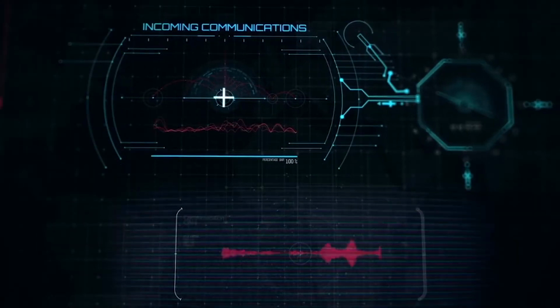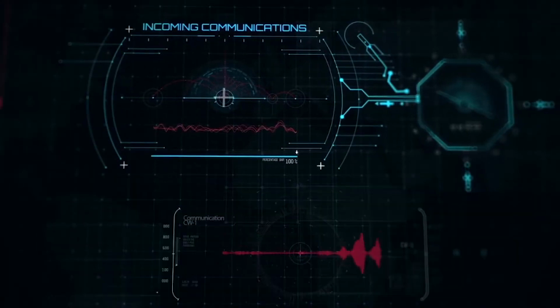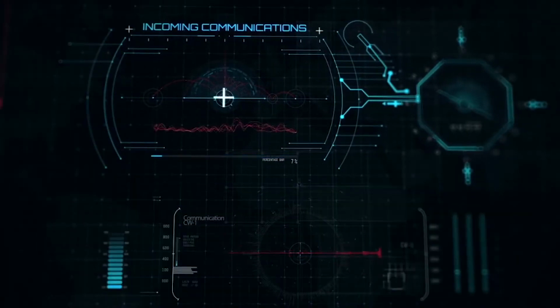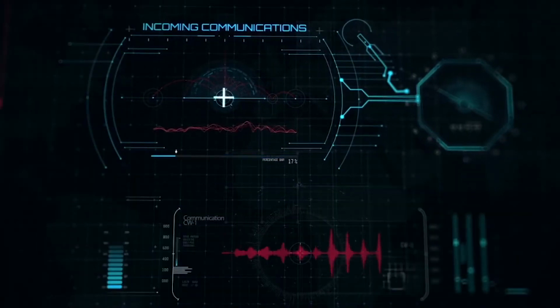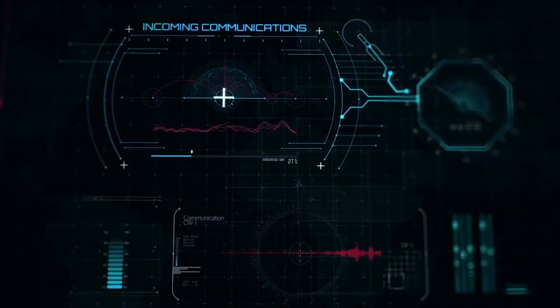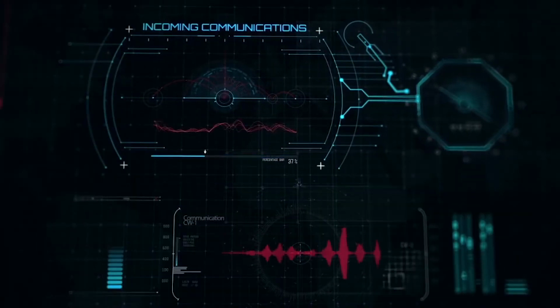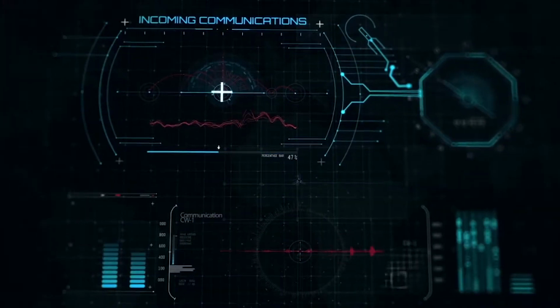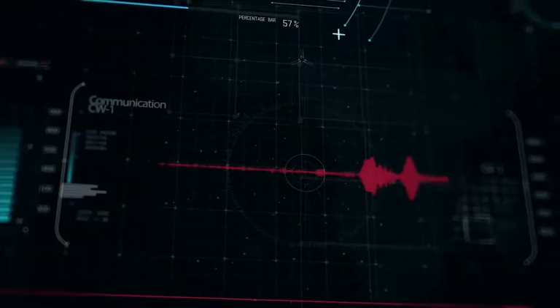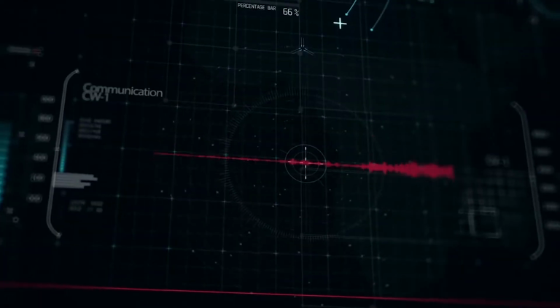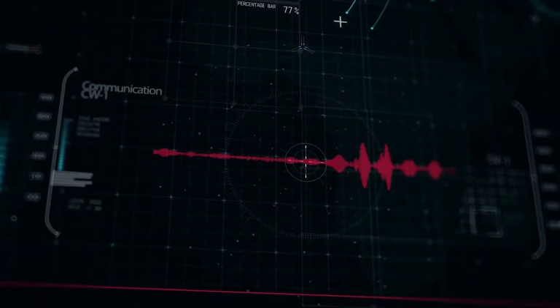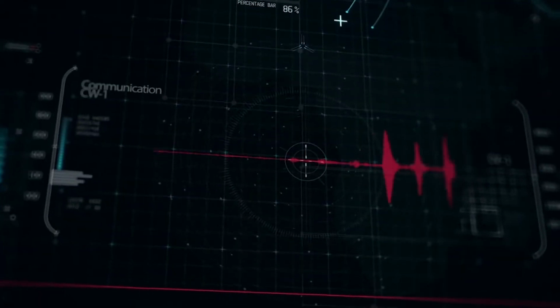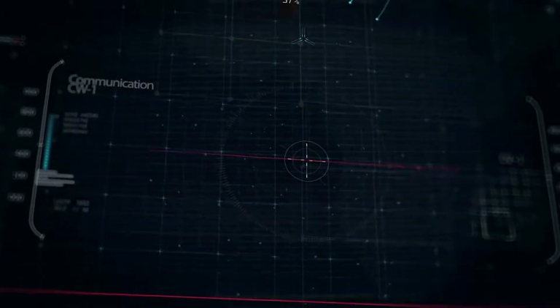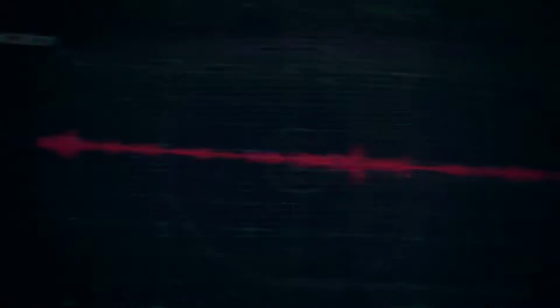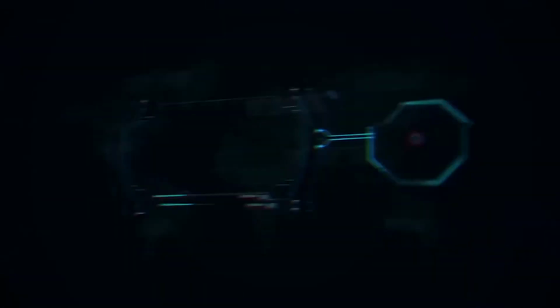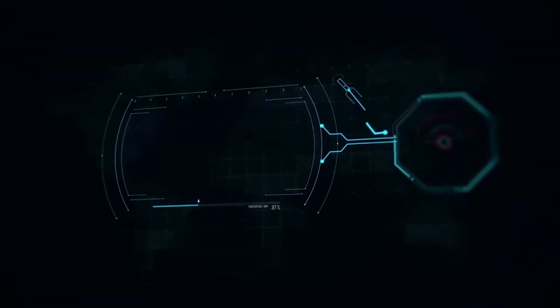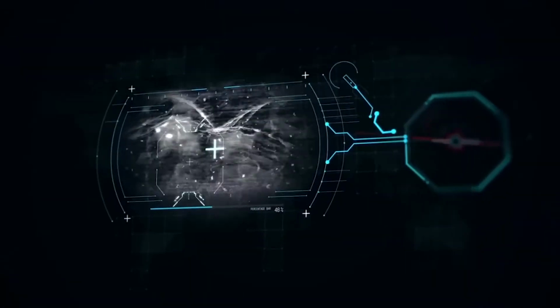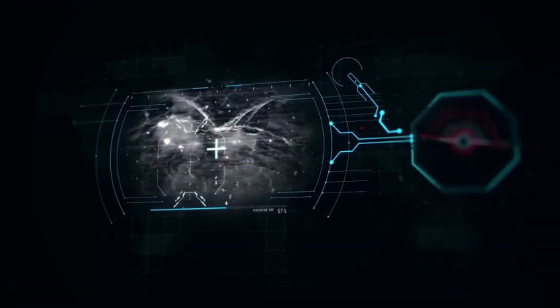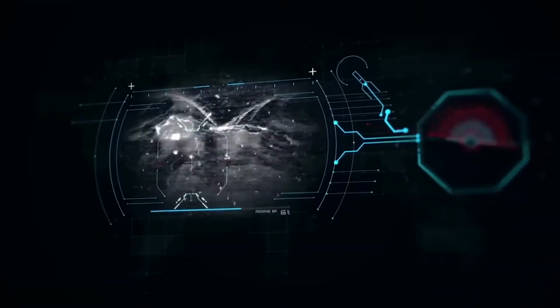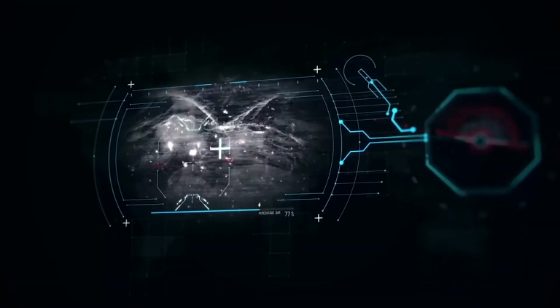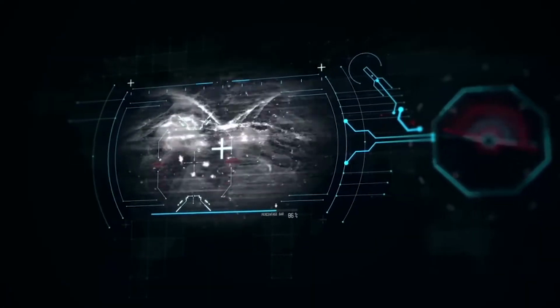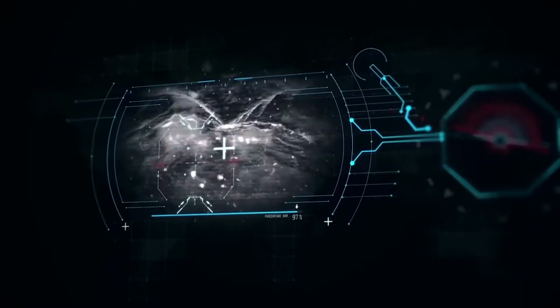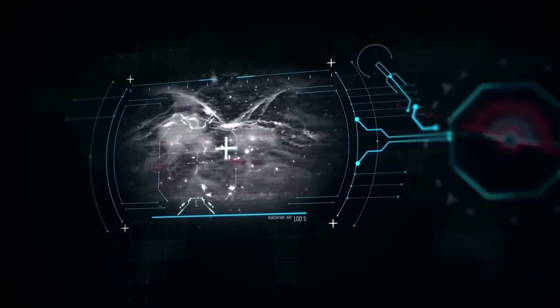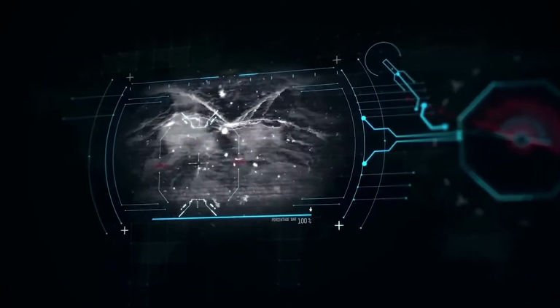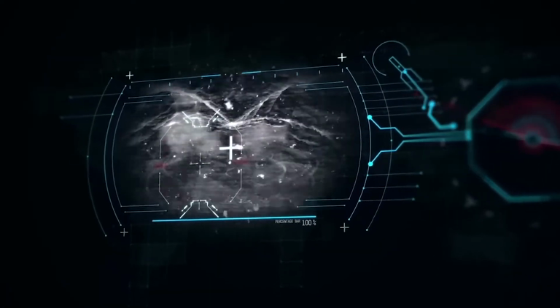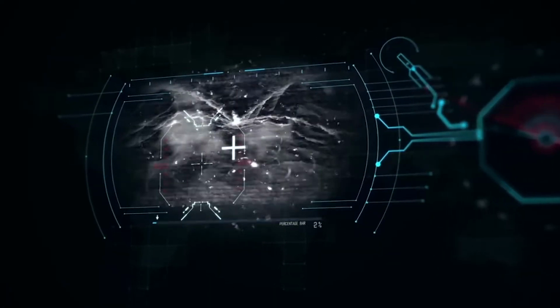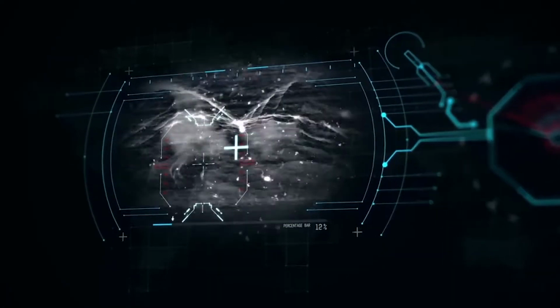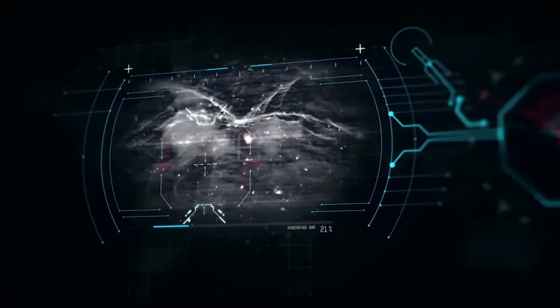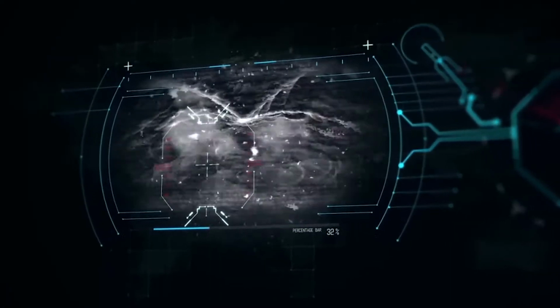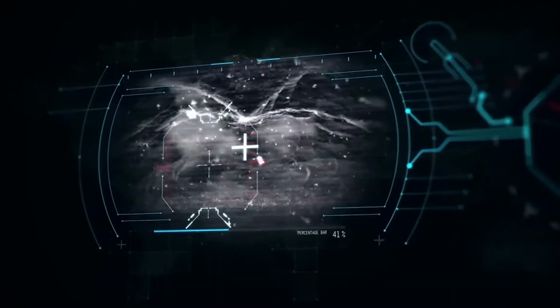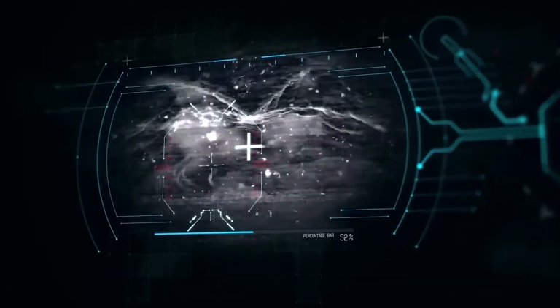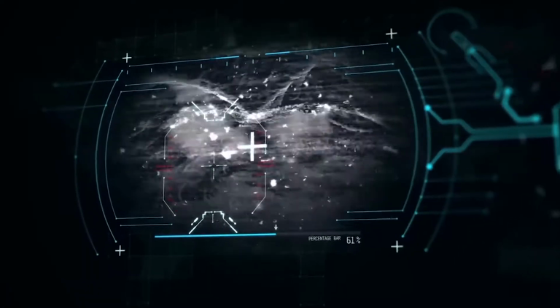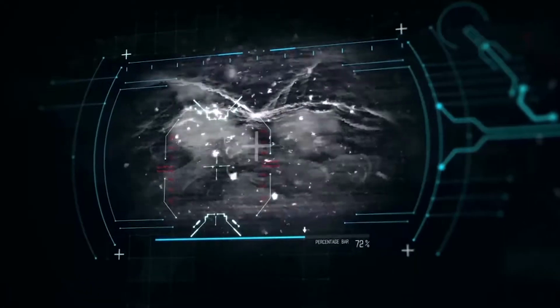Charlie Whiskey 1 to control. Preparing for landing. I'm getting rotor wash. Ground visual is mine. We're going to have to turn this around. Over.